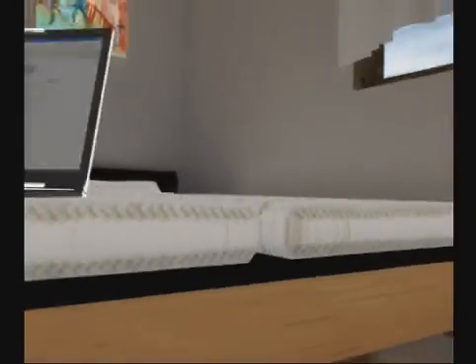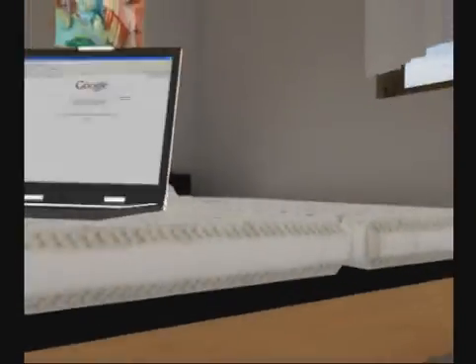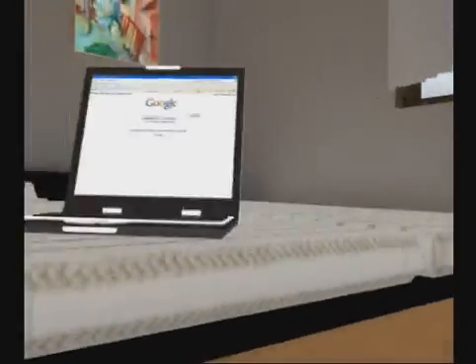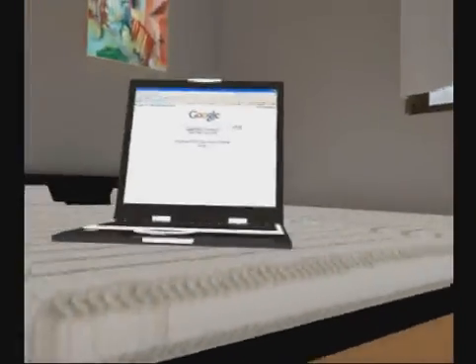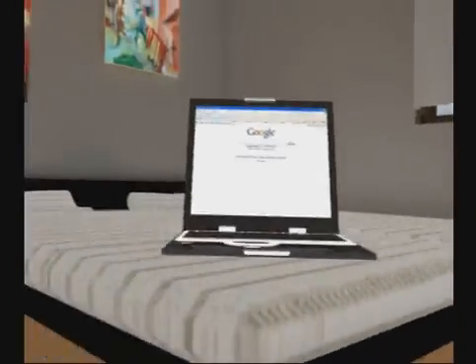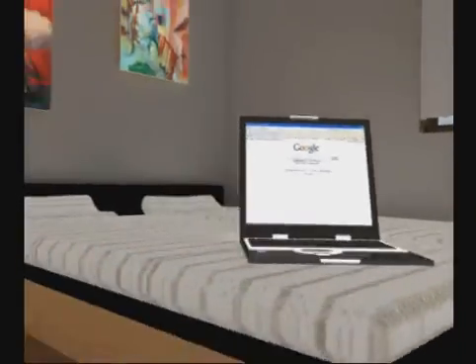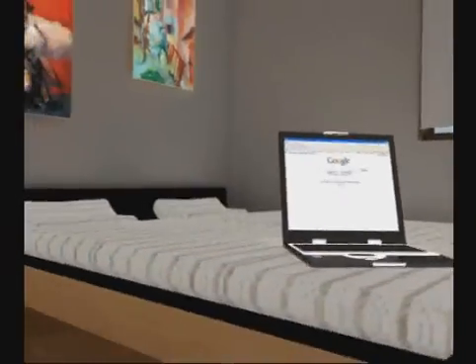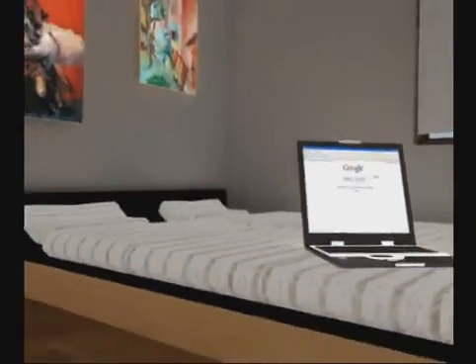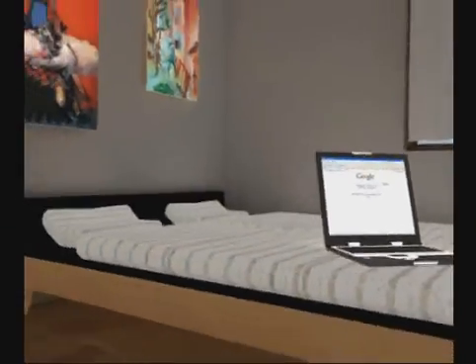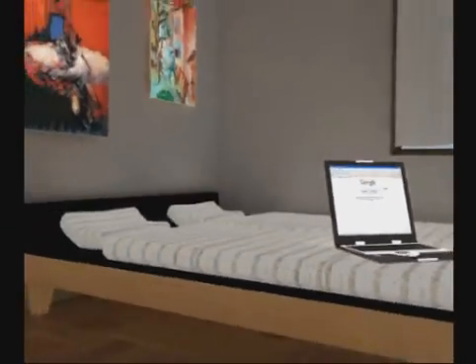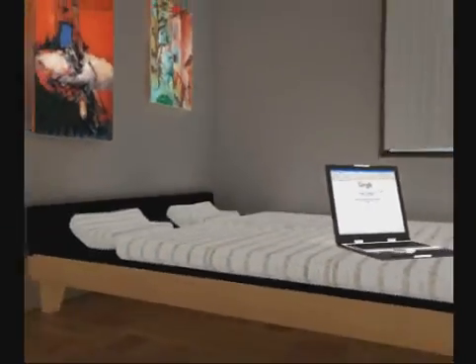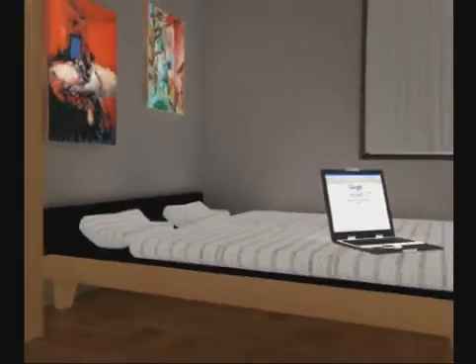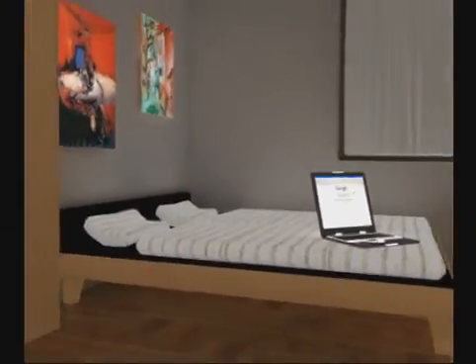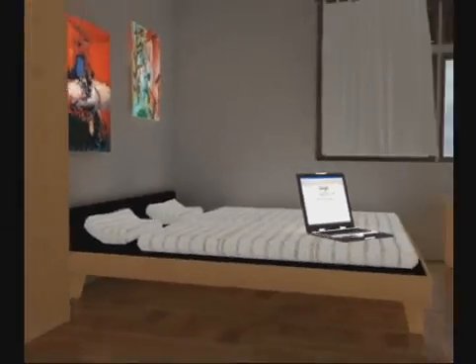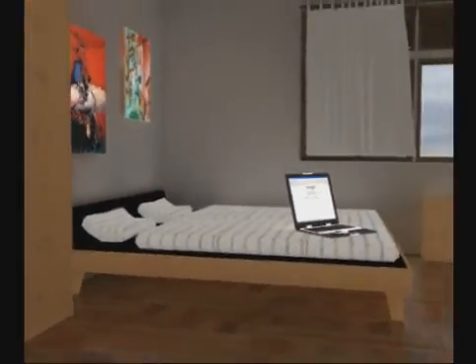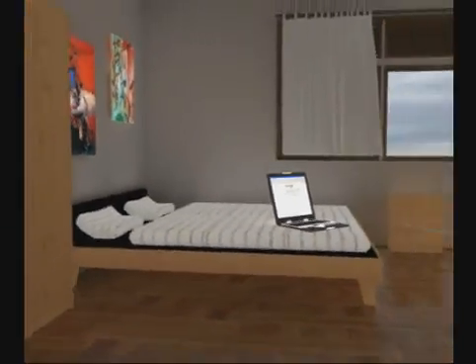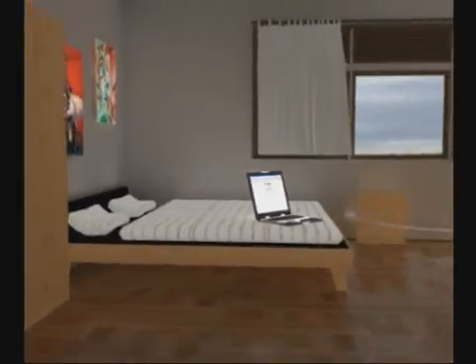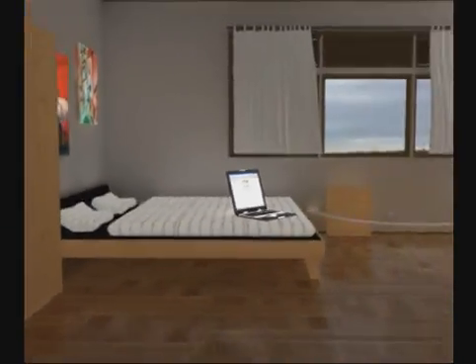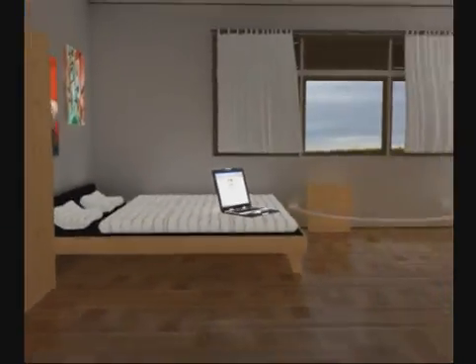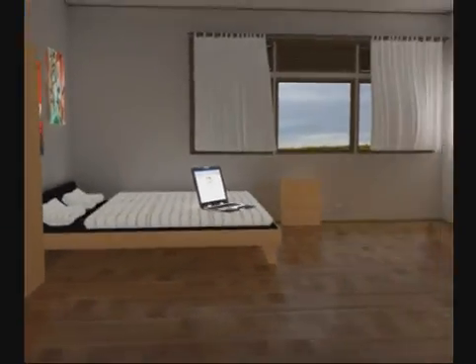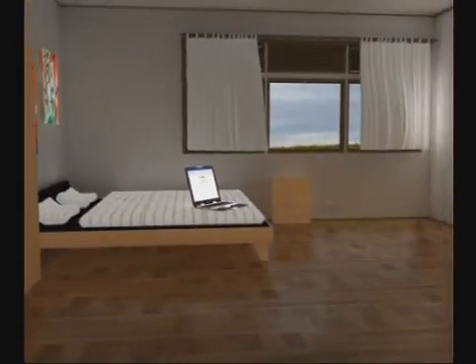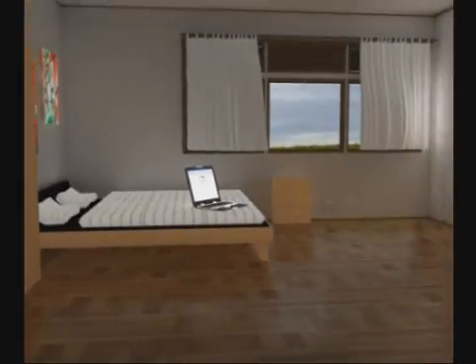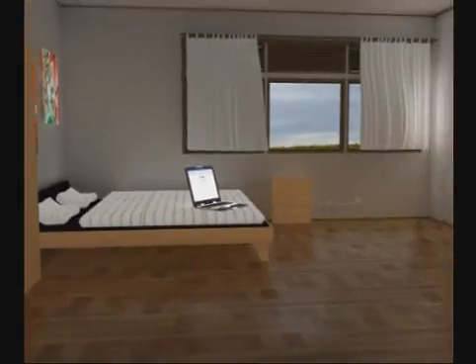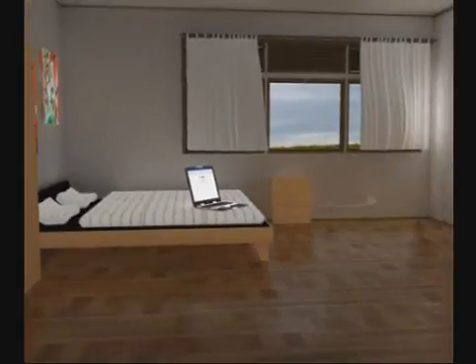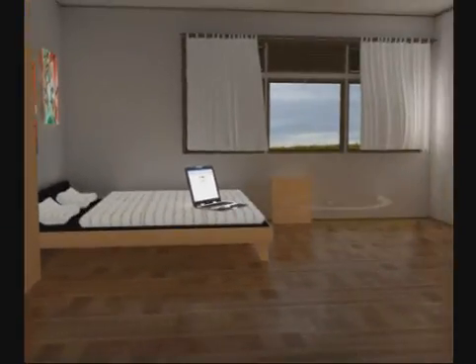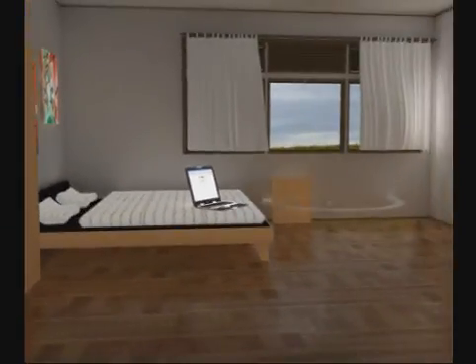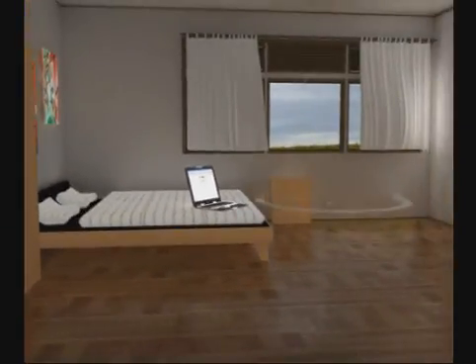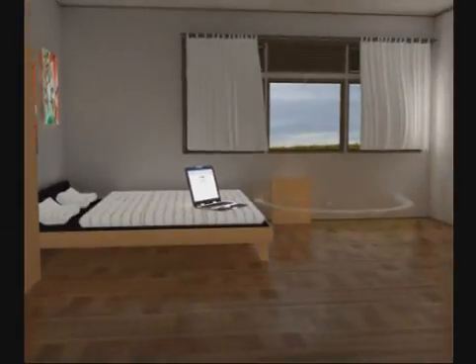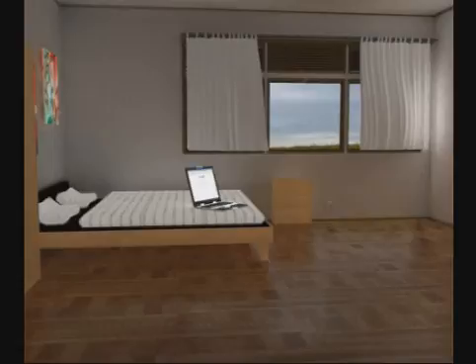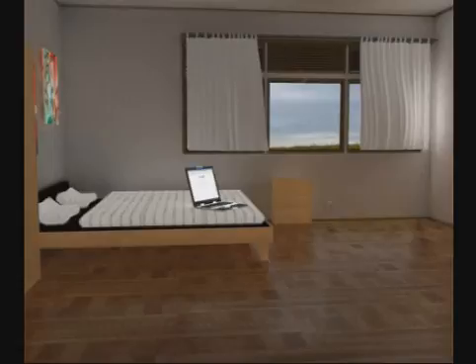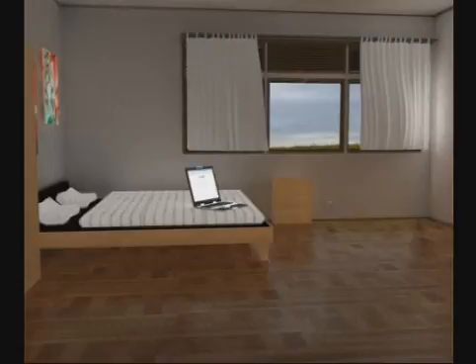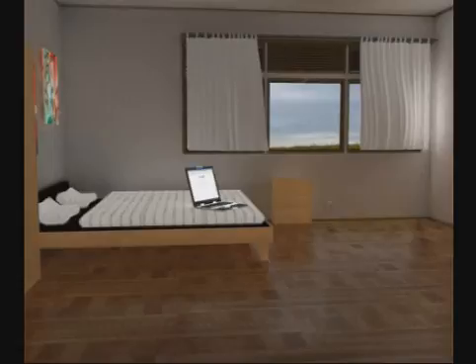And there you have it — Home Plug, a home networking solution that just works.